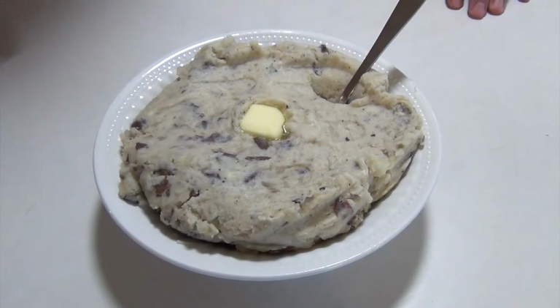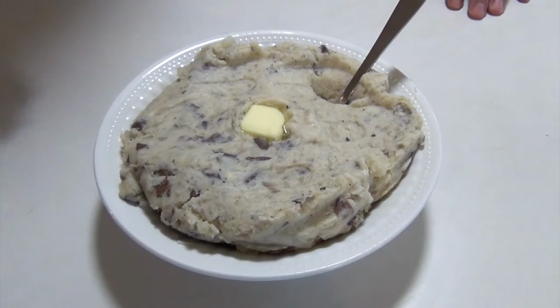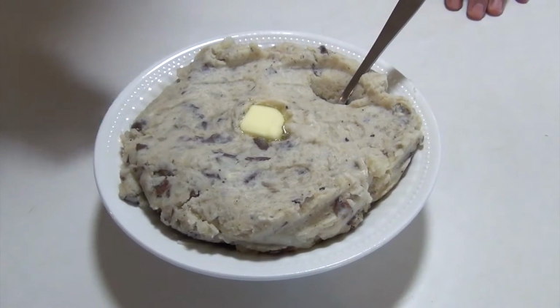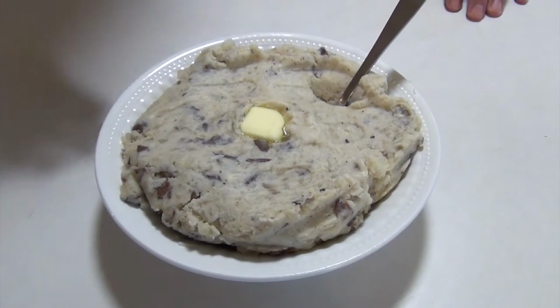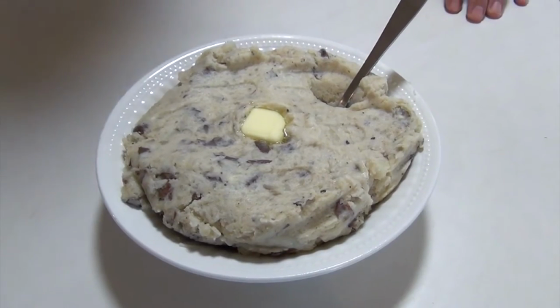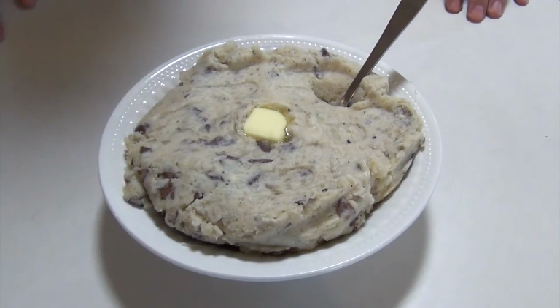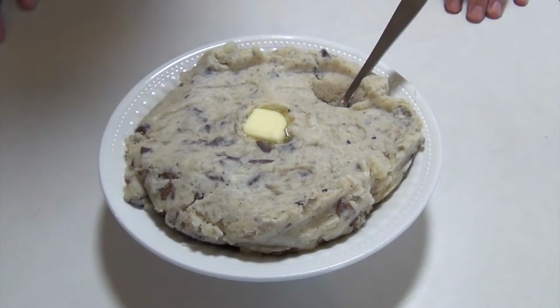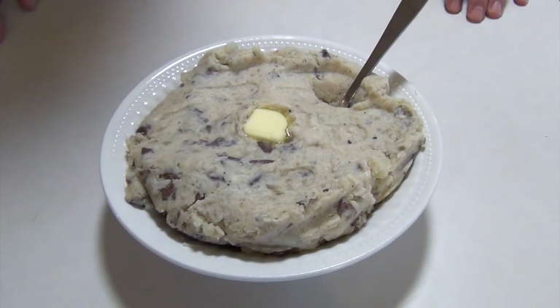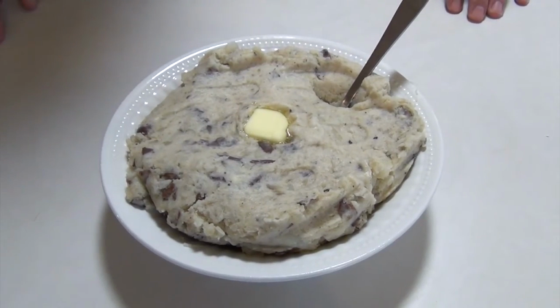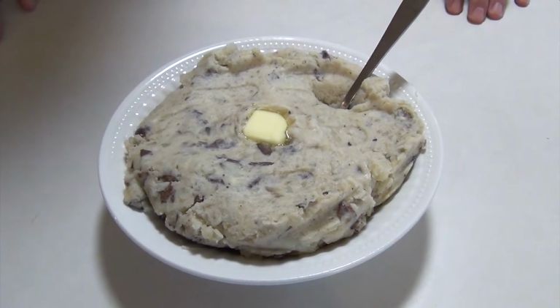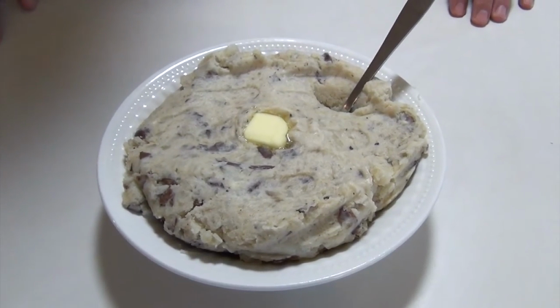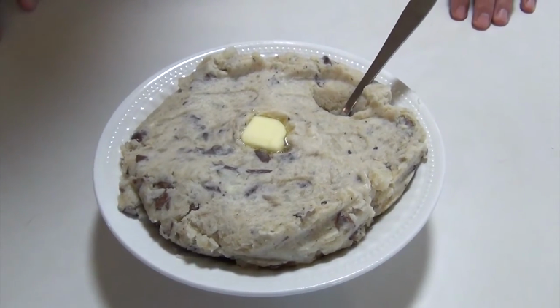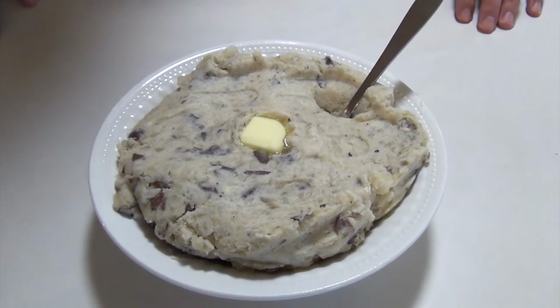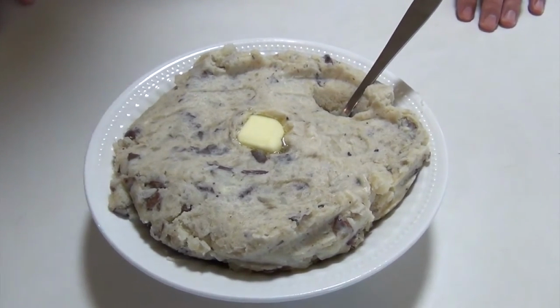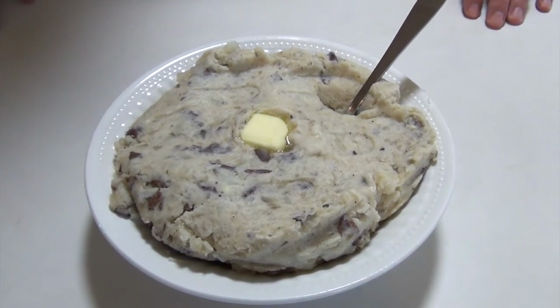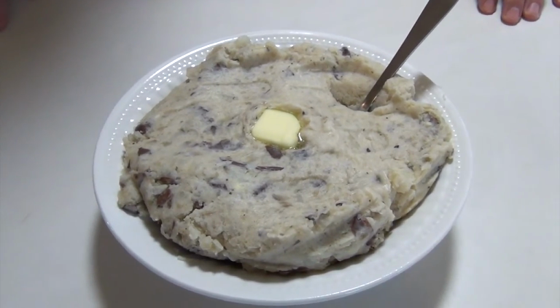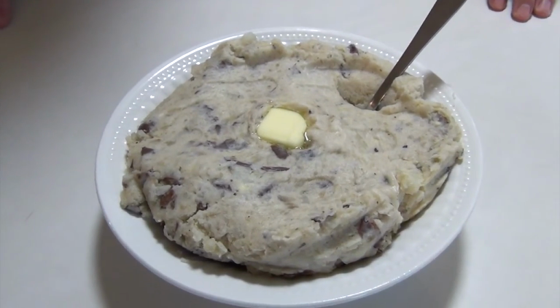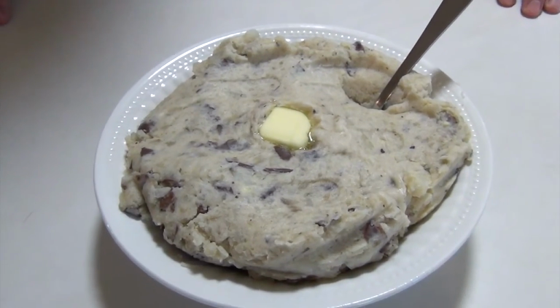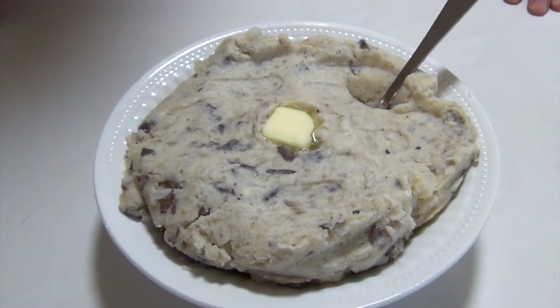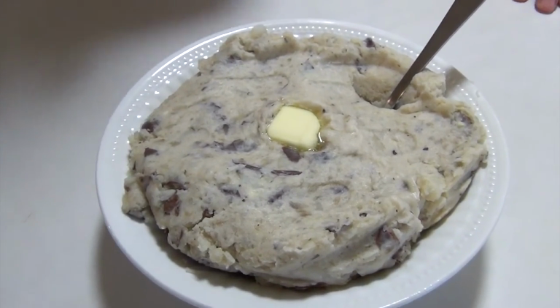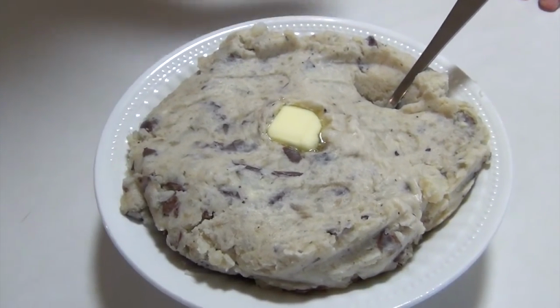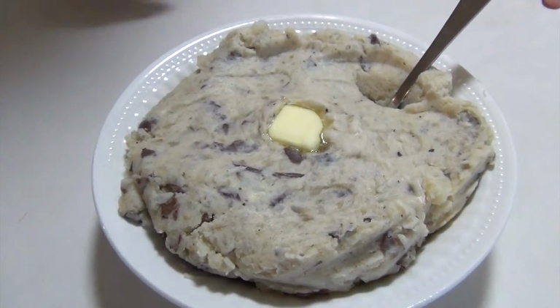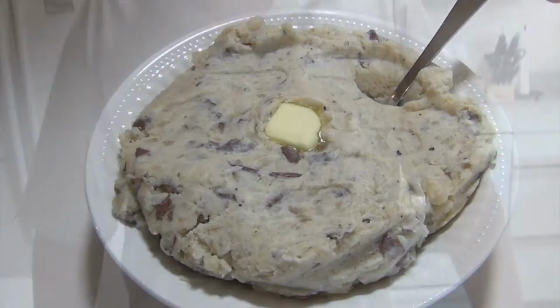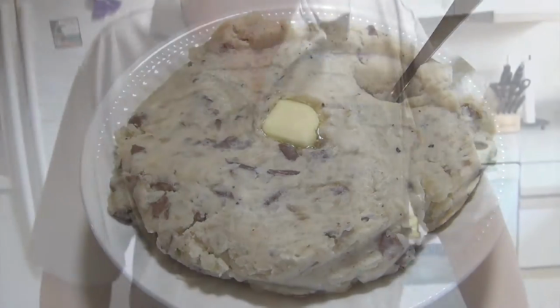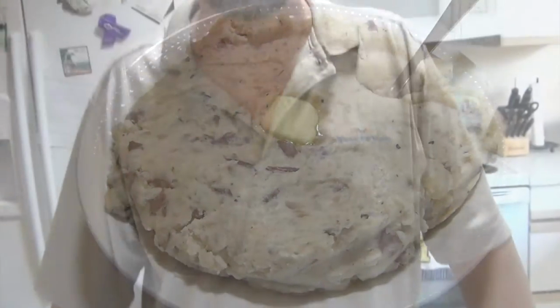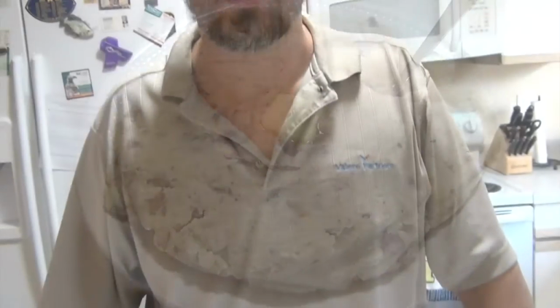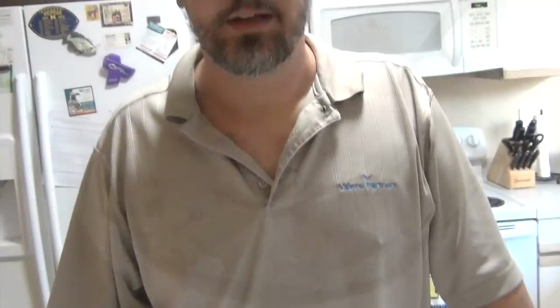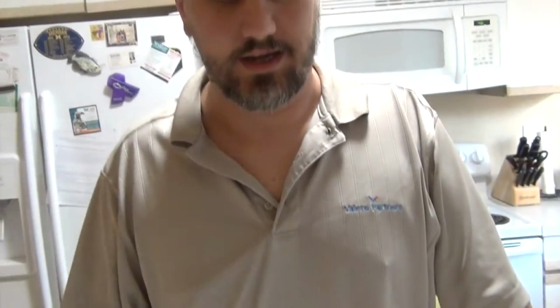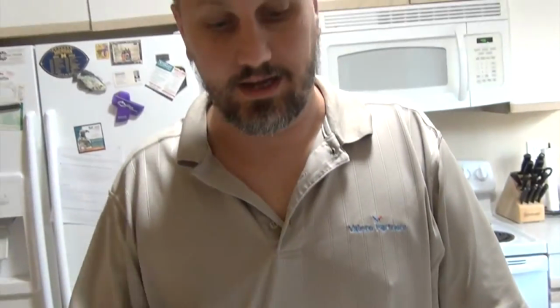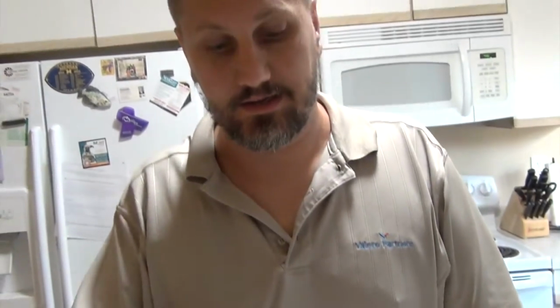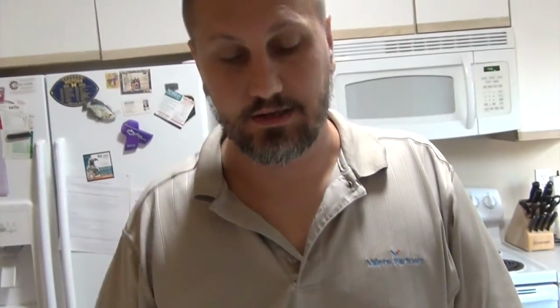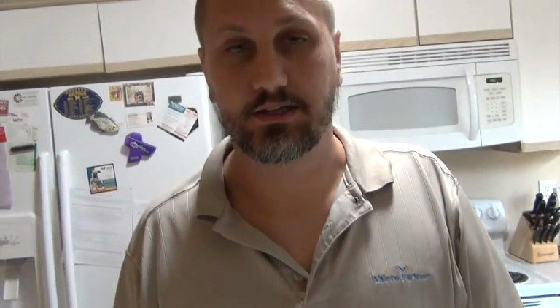There you have it — homemade mashed potatoes, straight out of the slow cooker. And it's delicious.